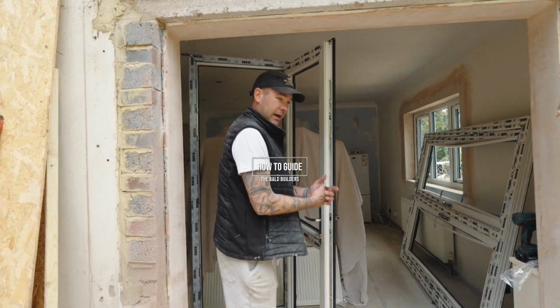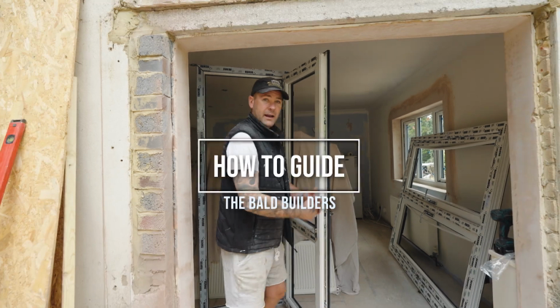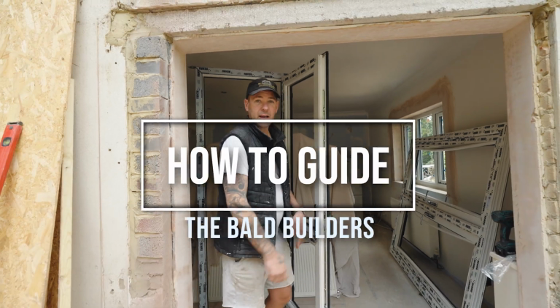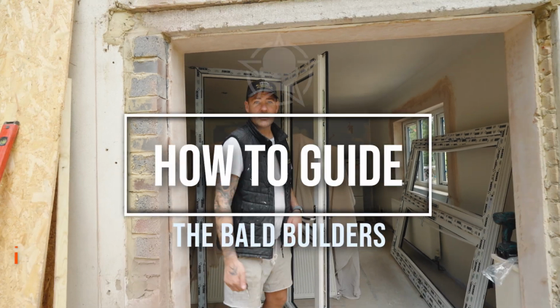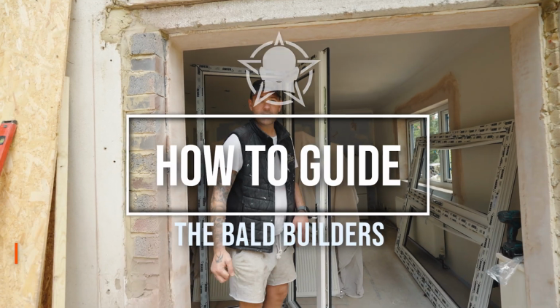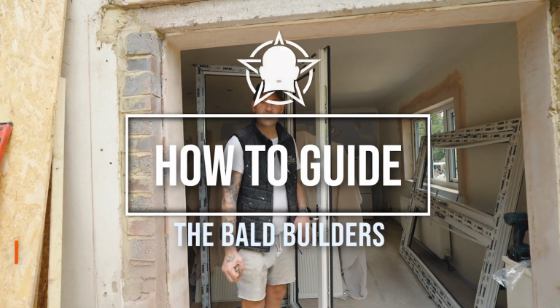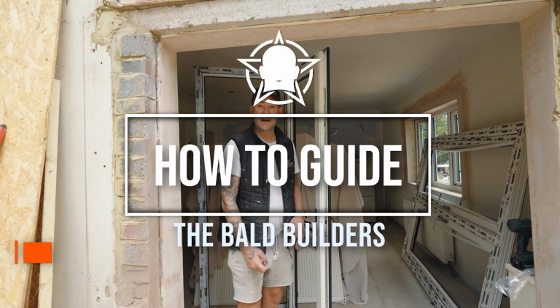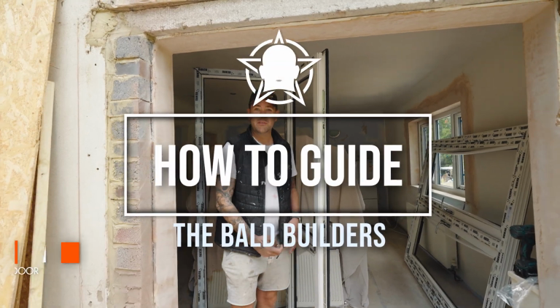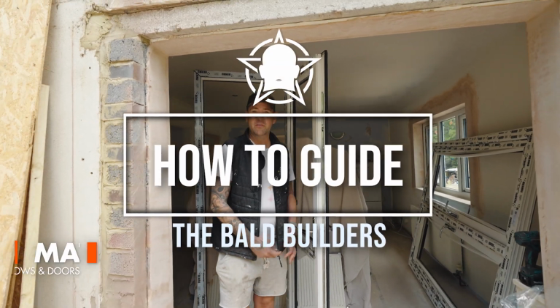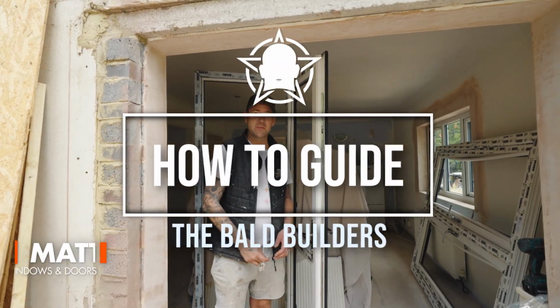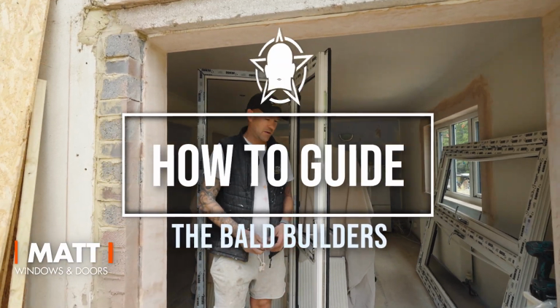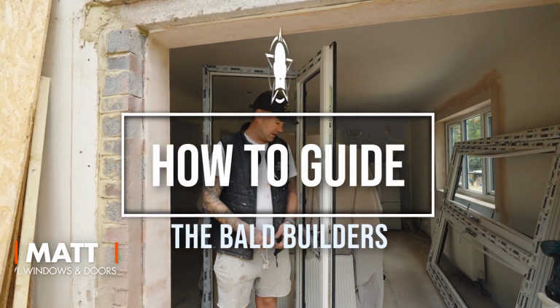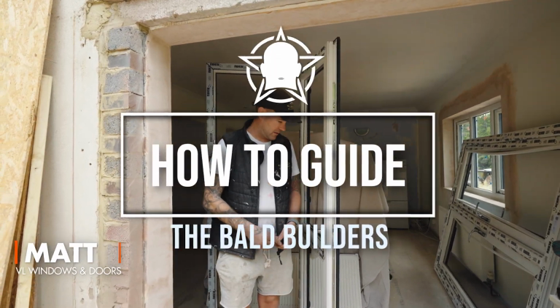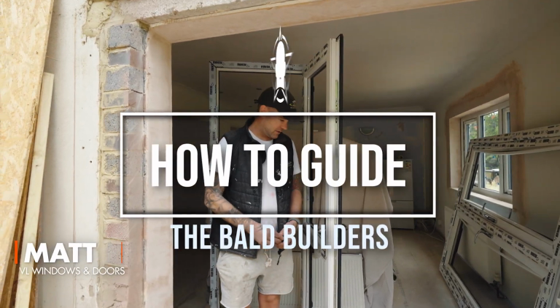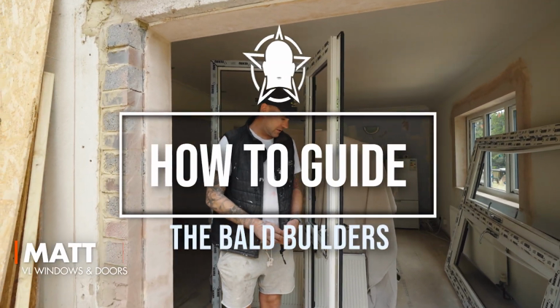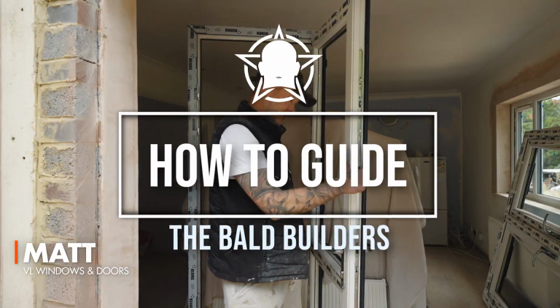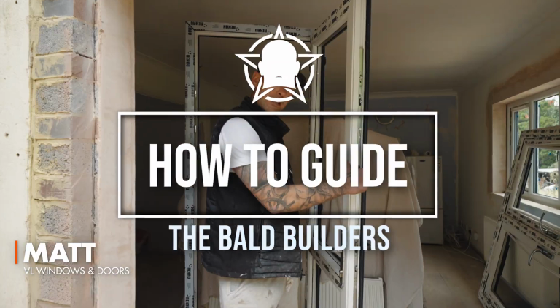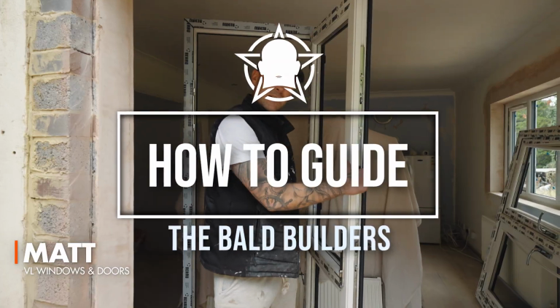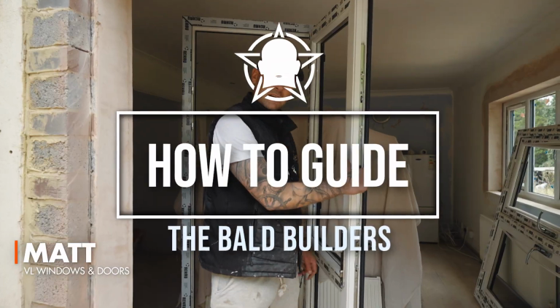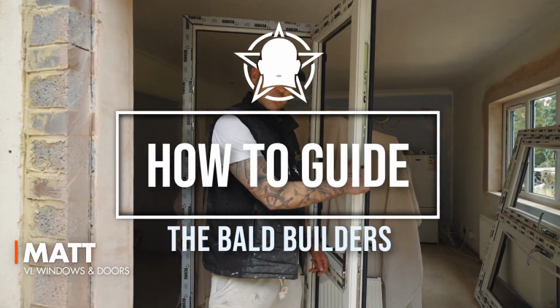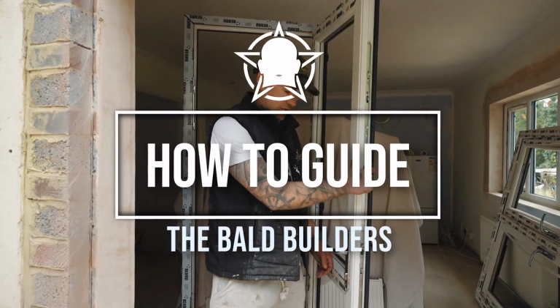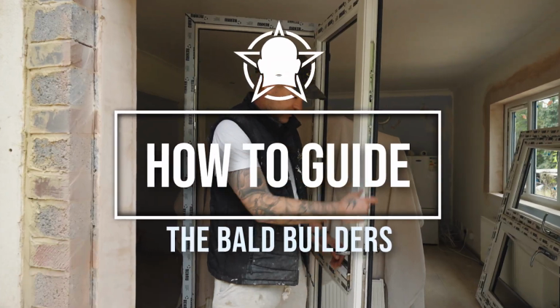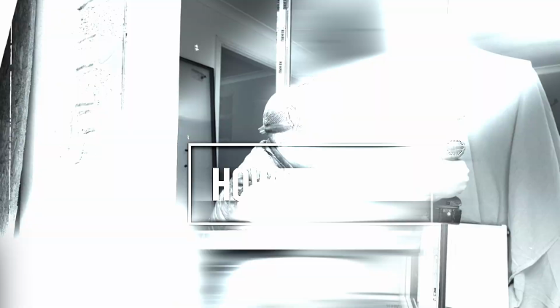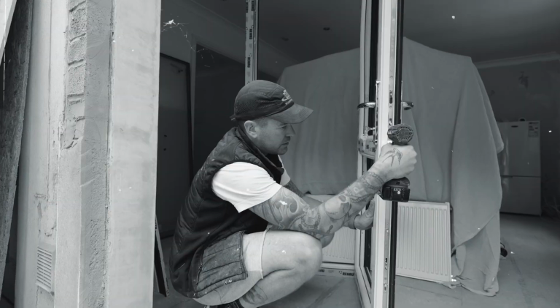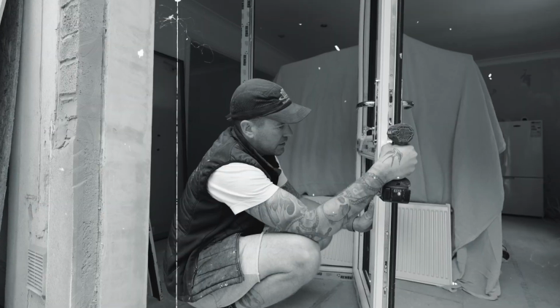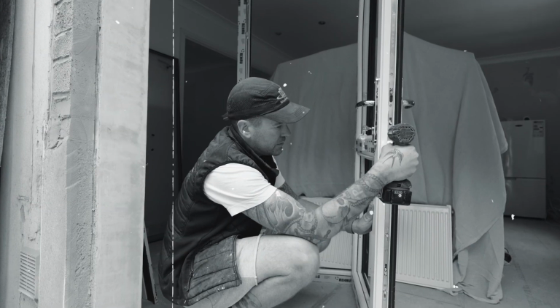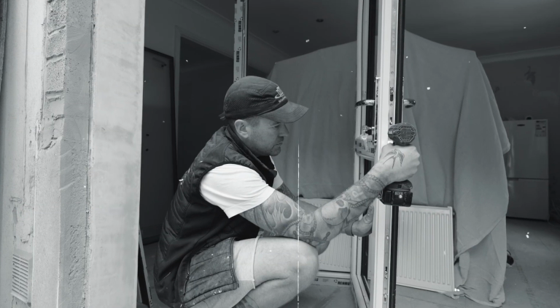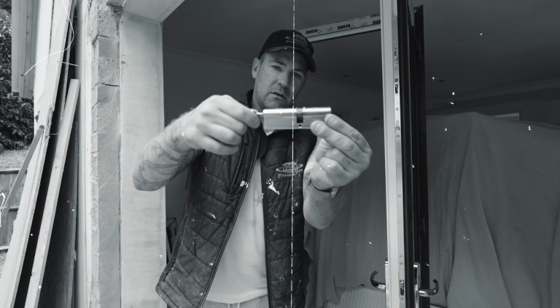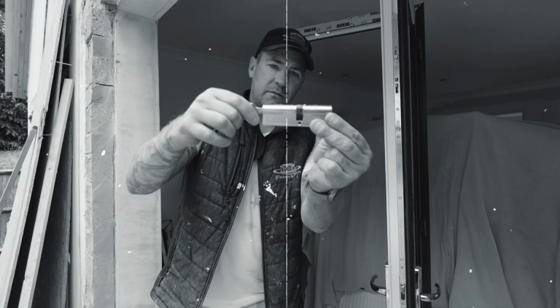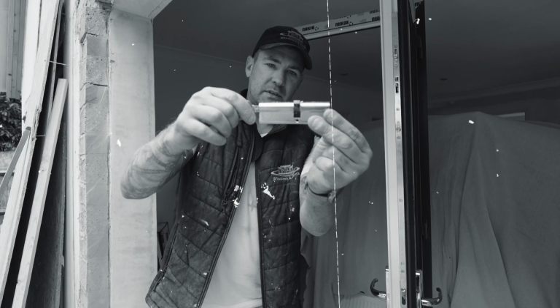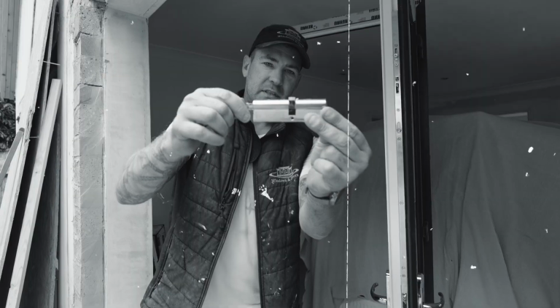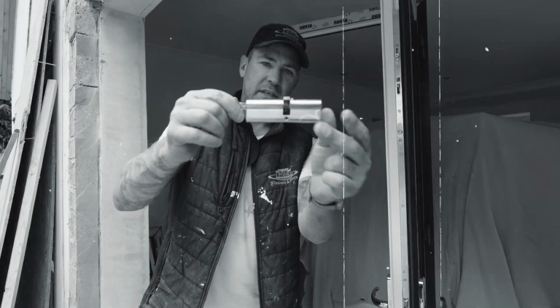Hello, I'm Matthew from VL Windows. Today I'm going to show you how to change a door barrel.